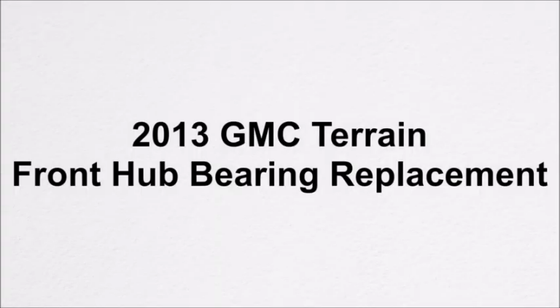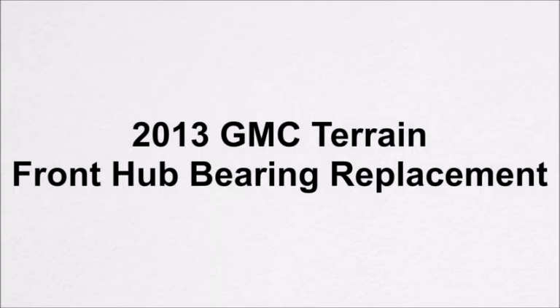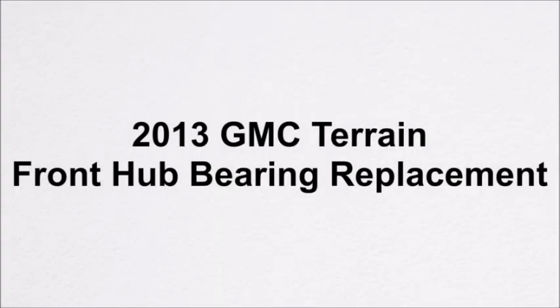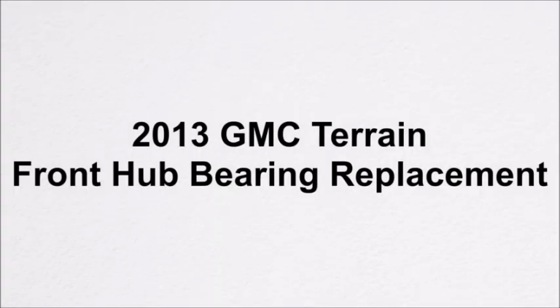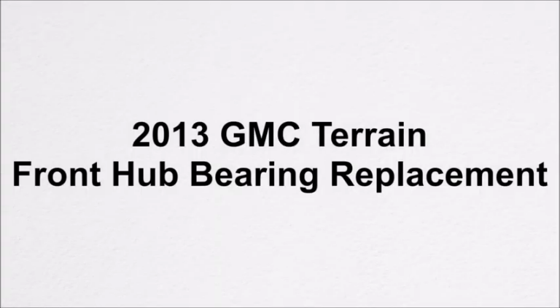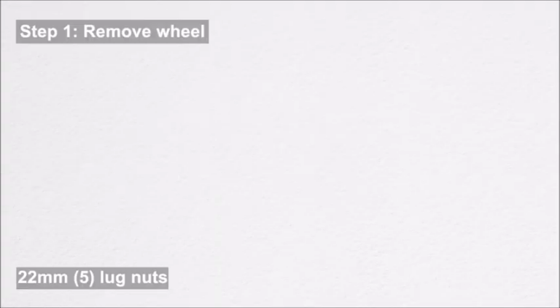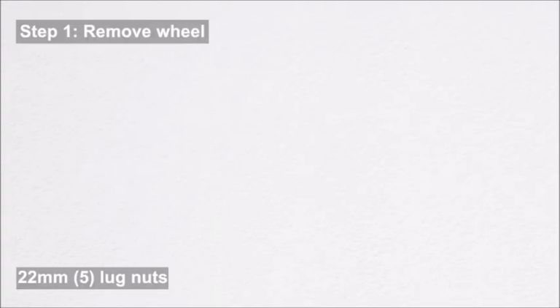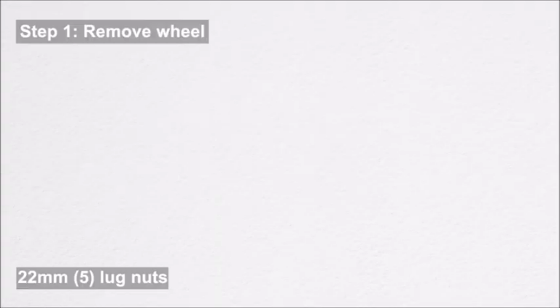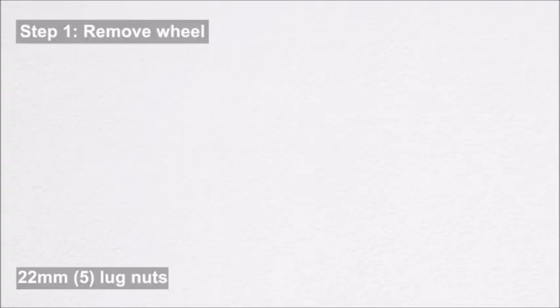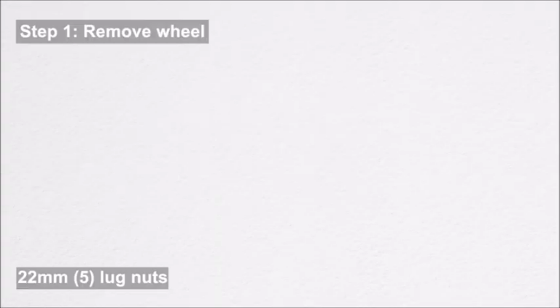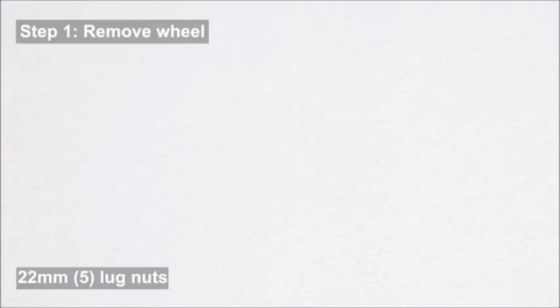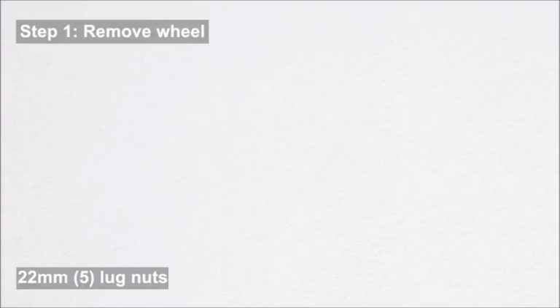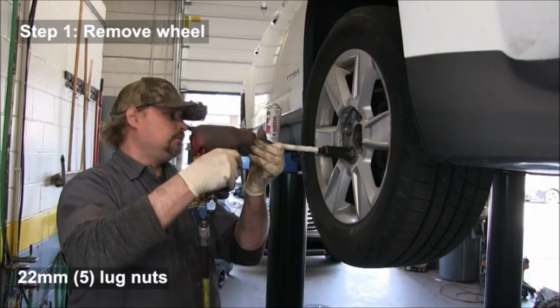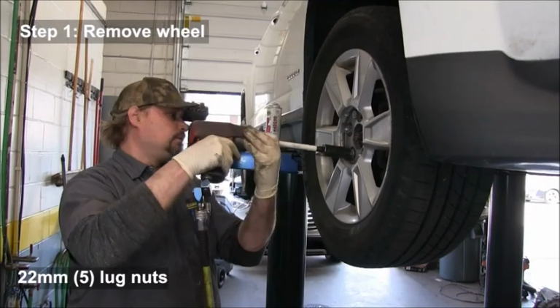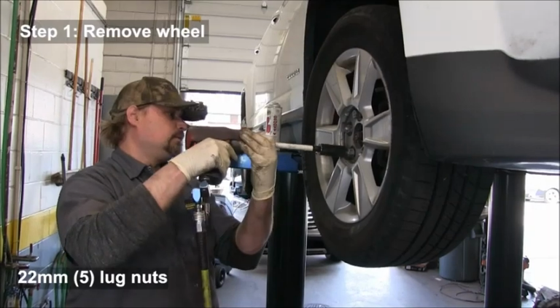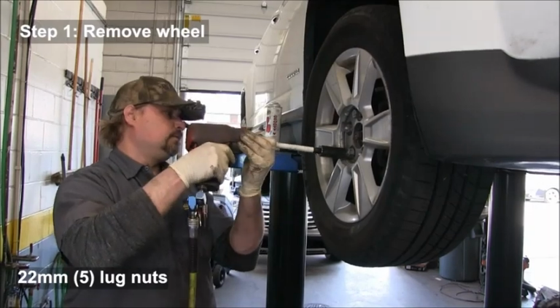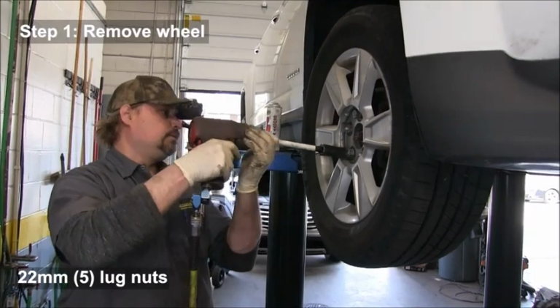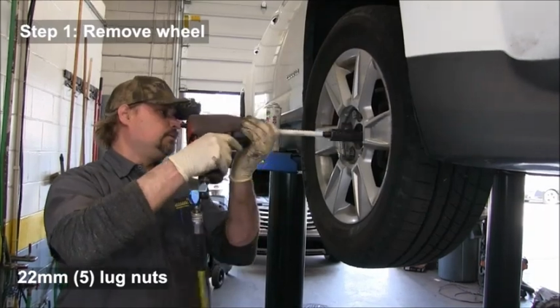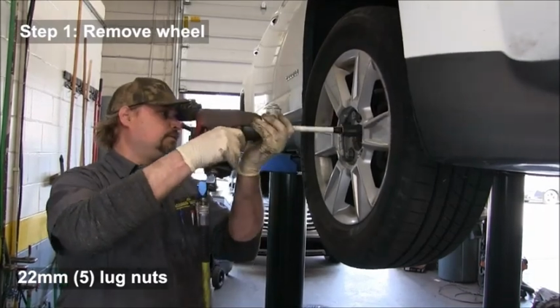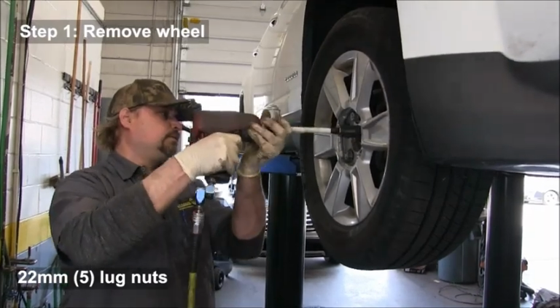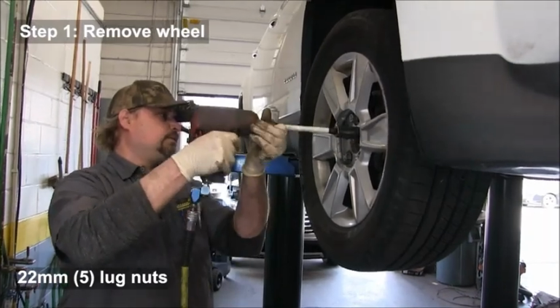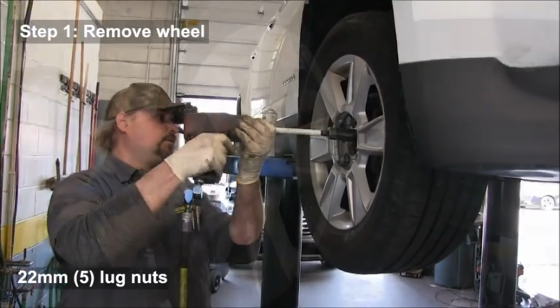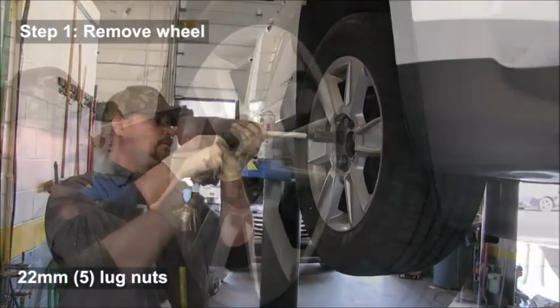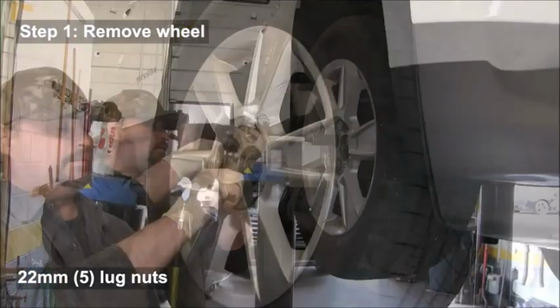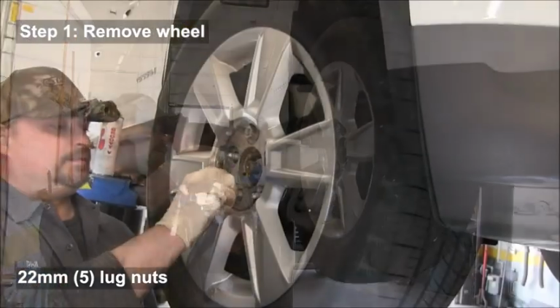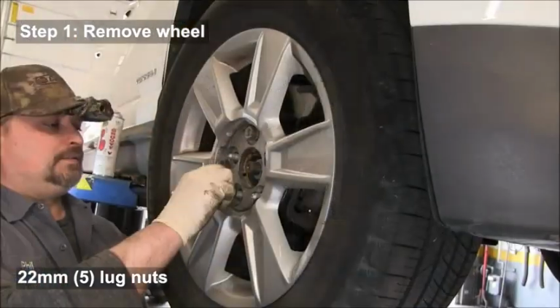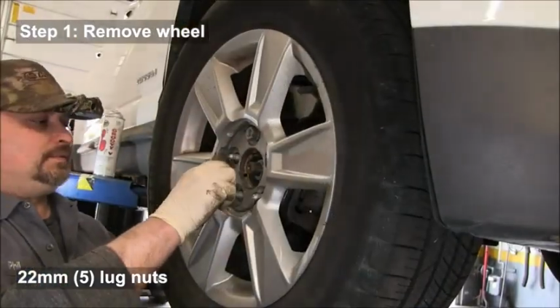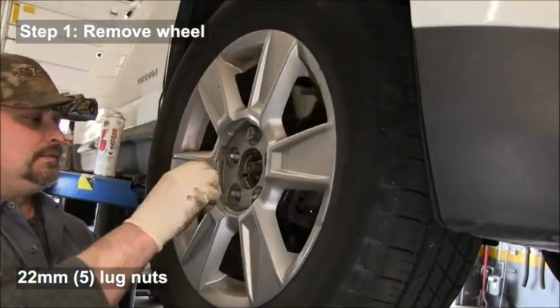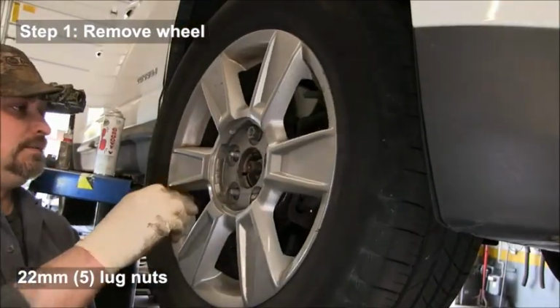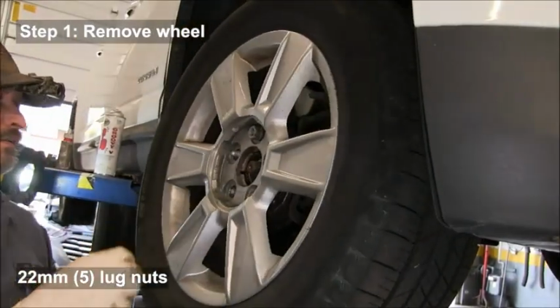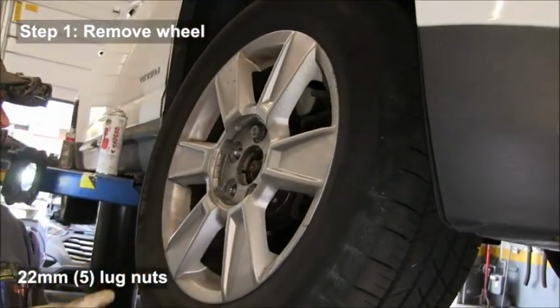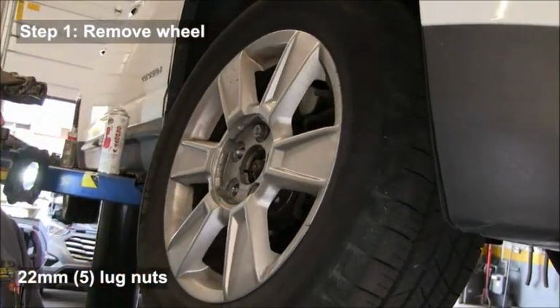In this video we'll be replacing a front wheel hub bearing on a GMC Terrain.